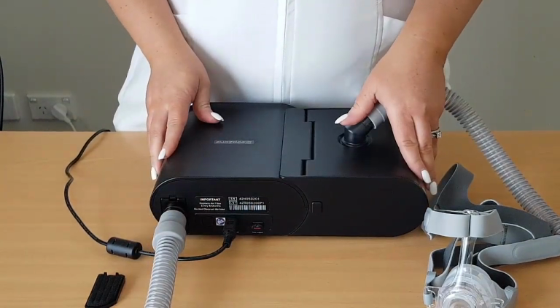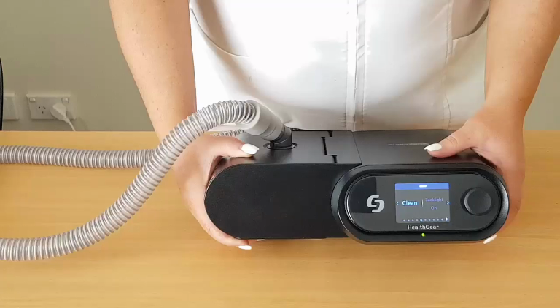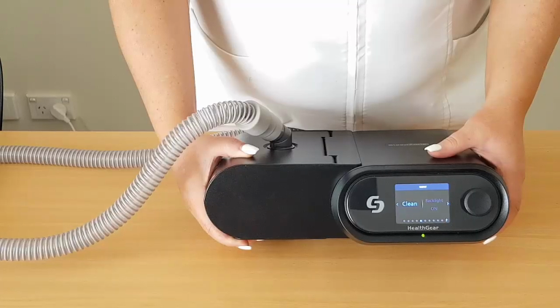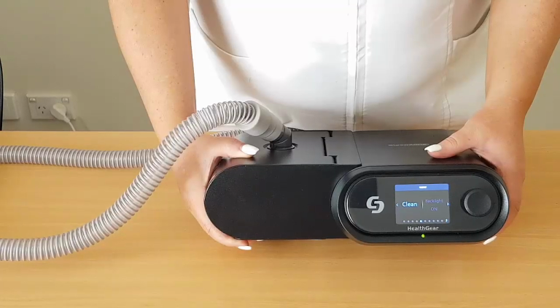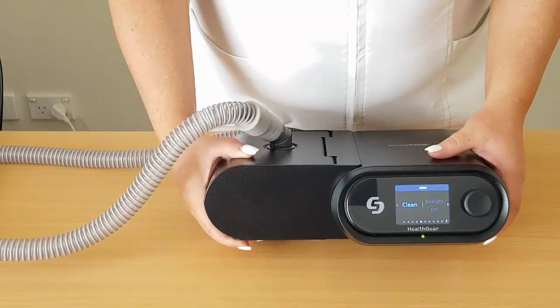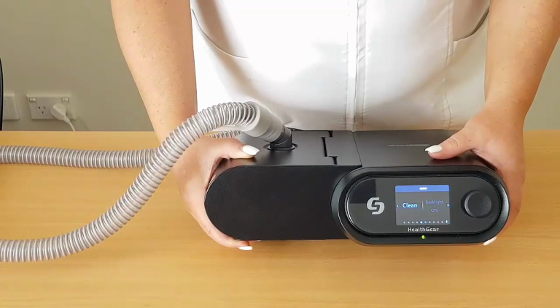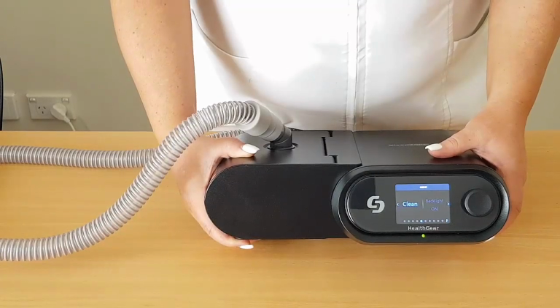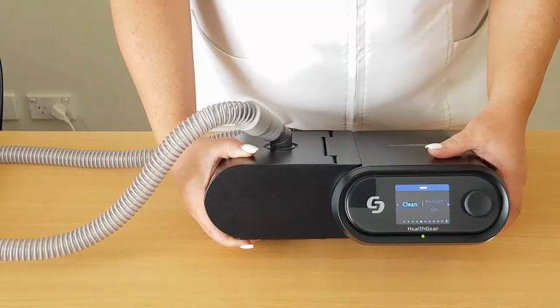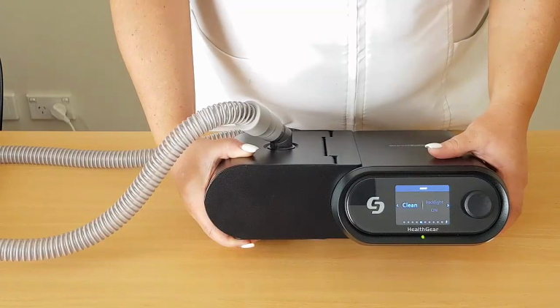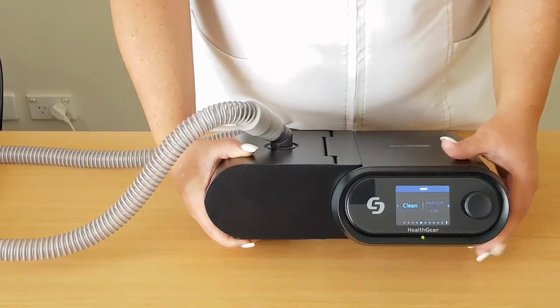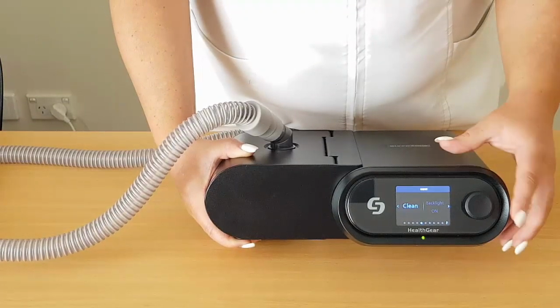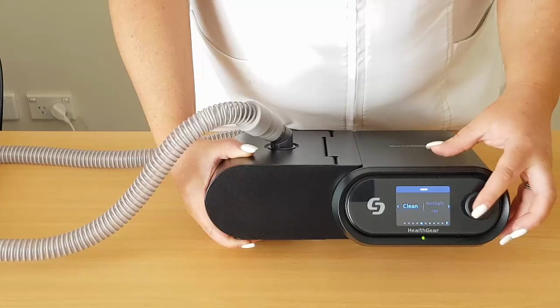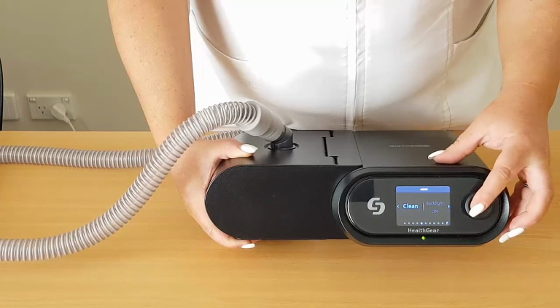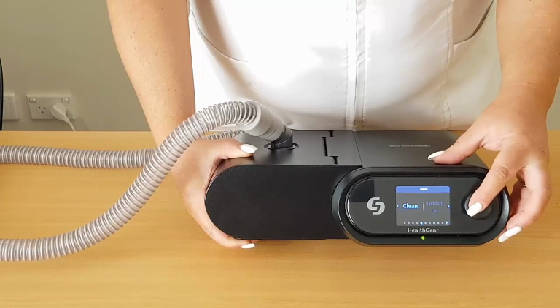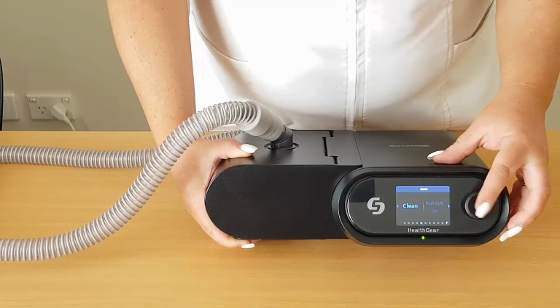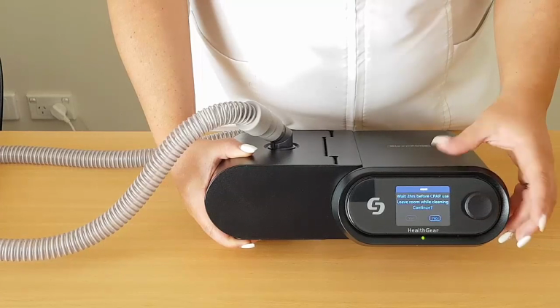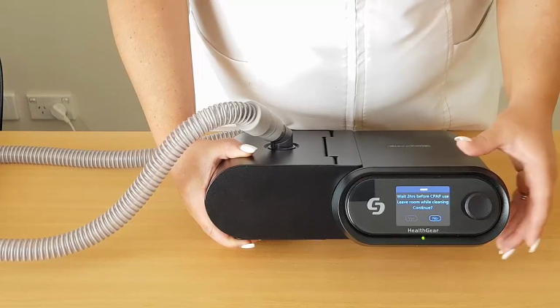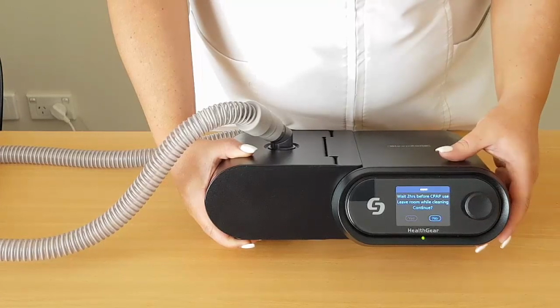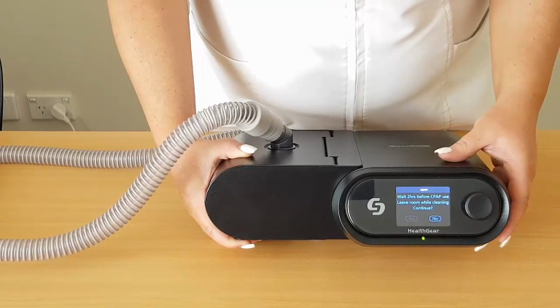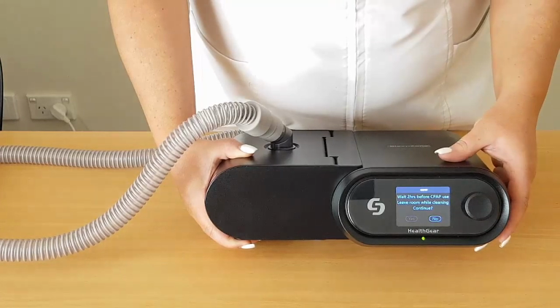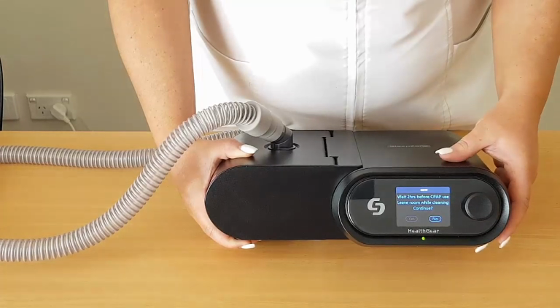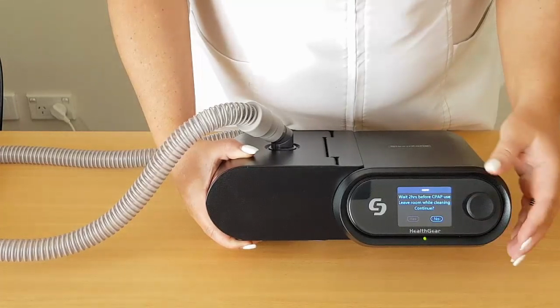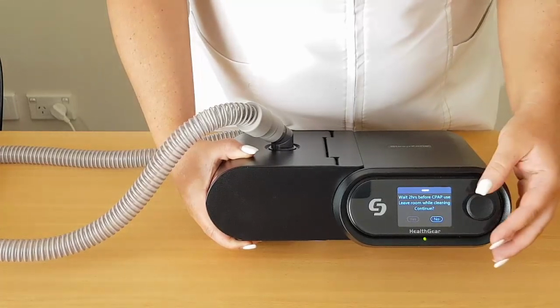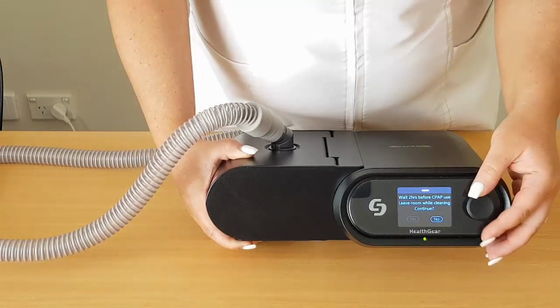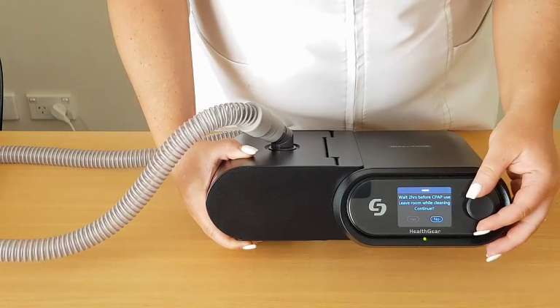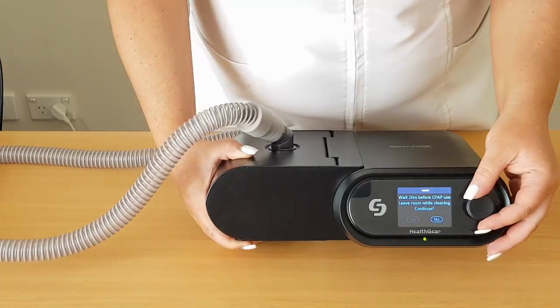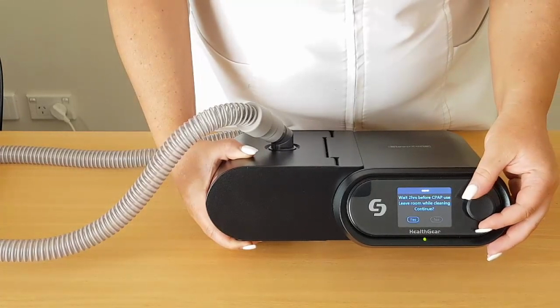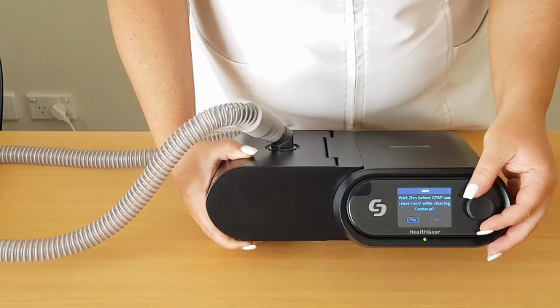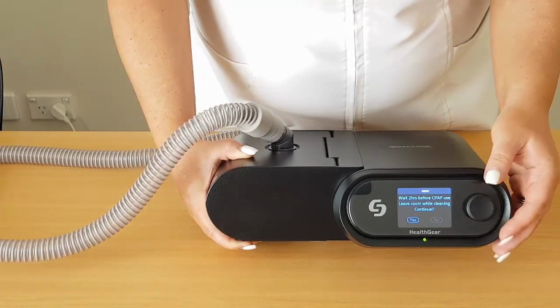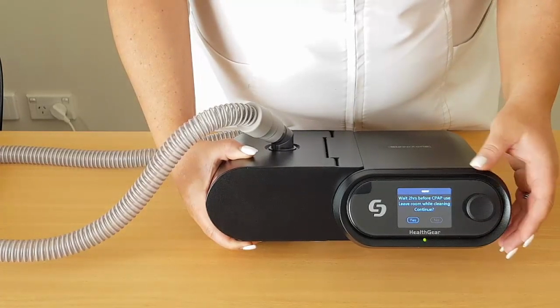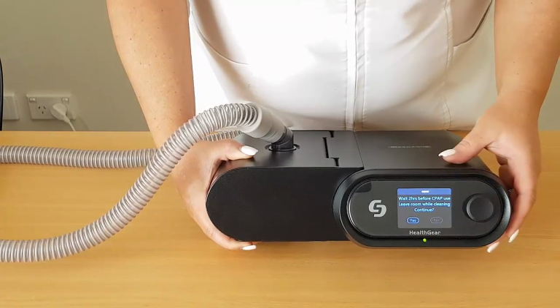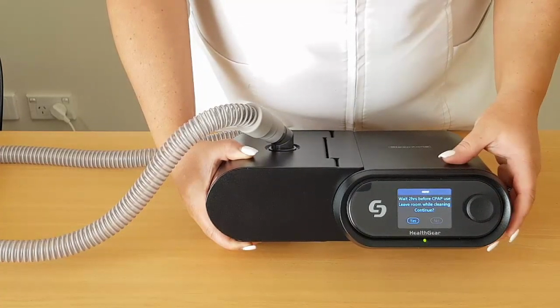To start the clean process, press your control dial and follow the on-screen prompts. The process will take 30 minutes.